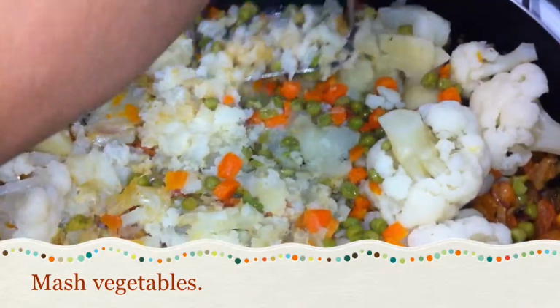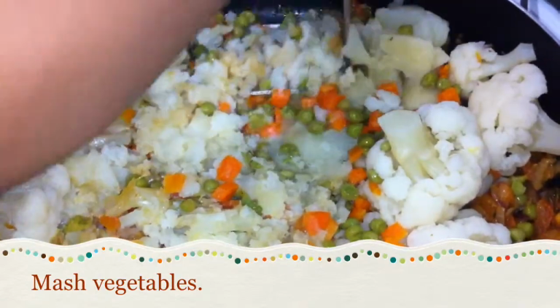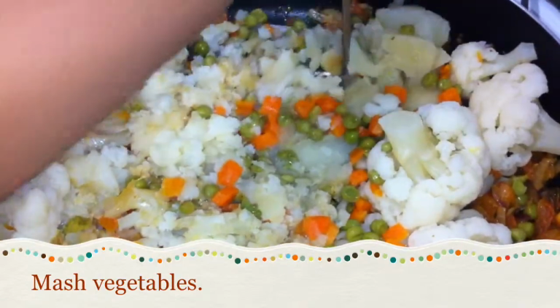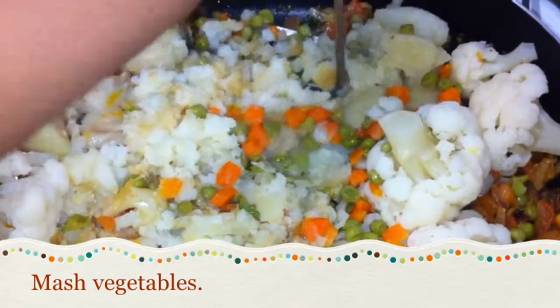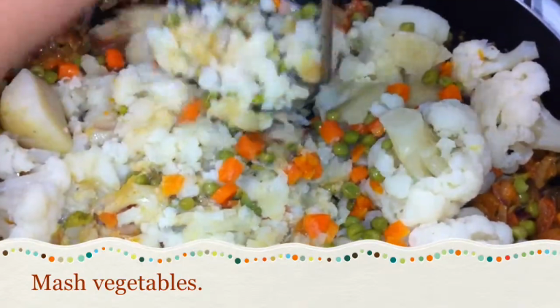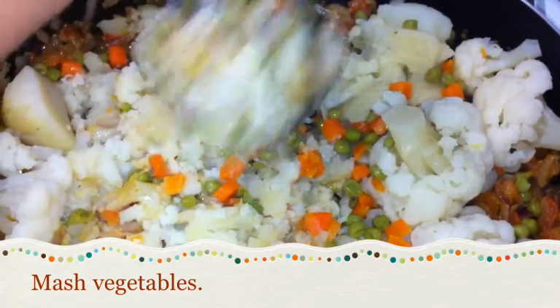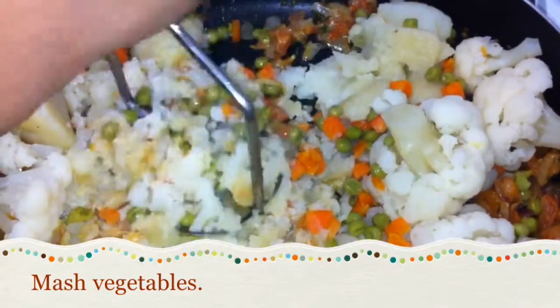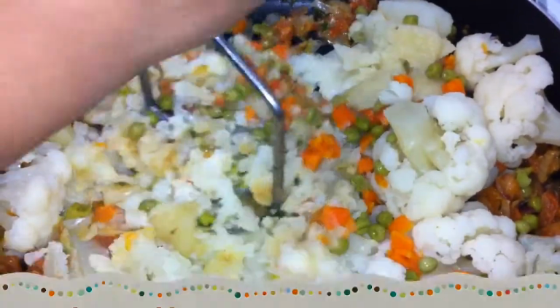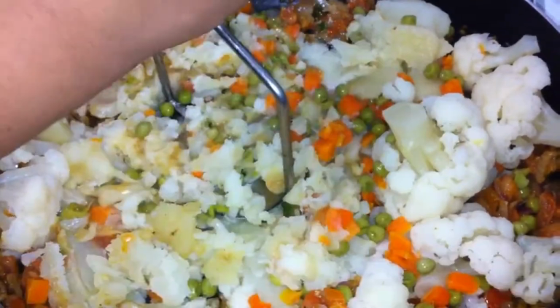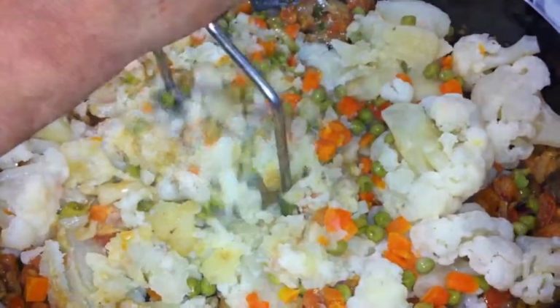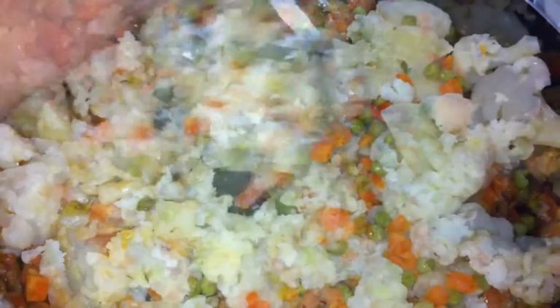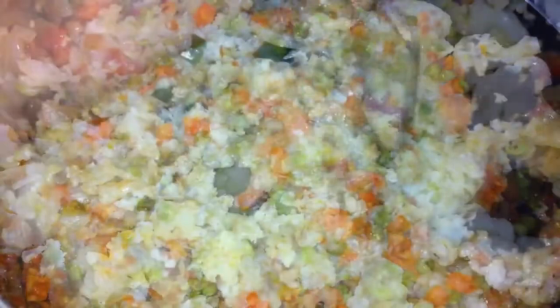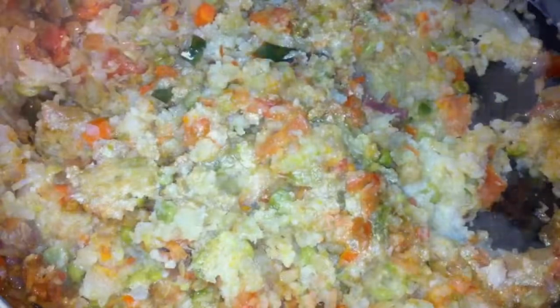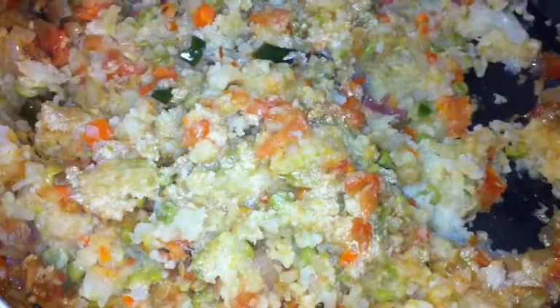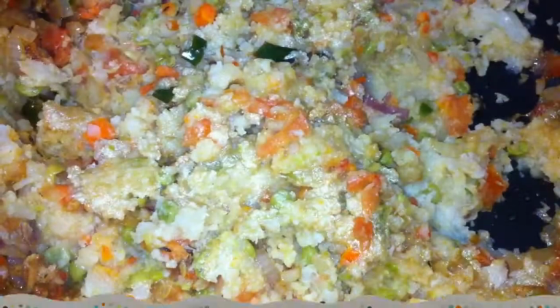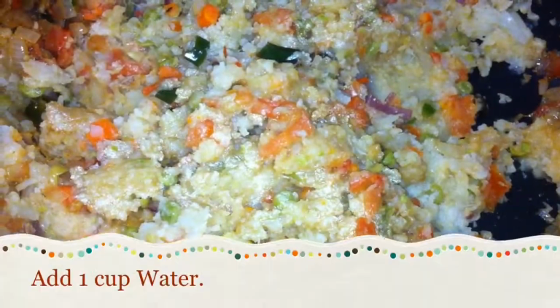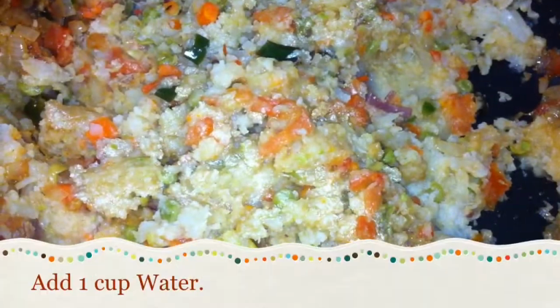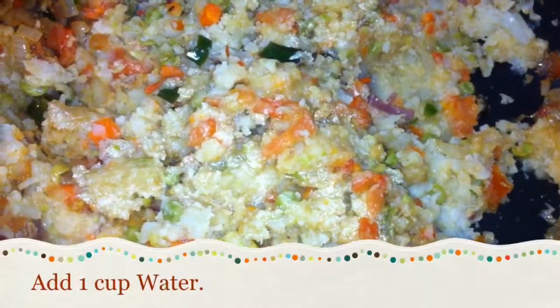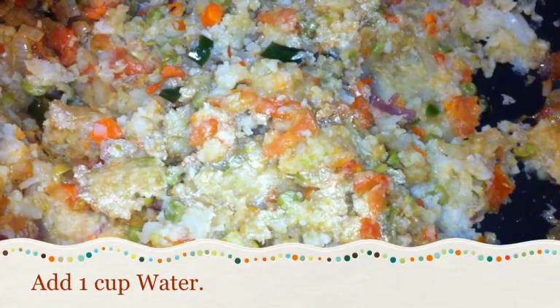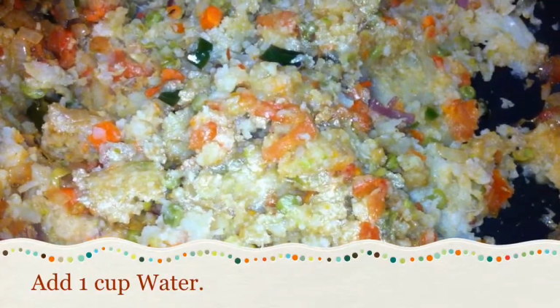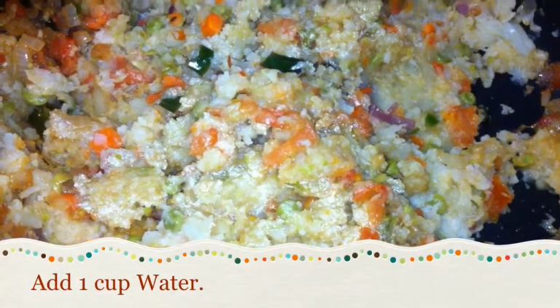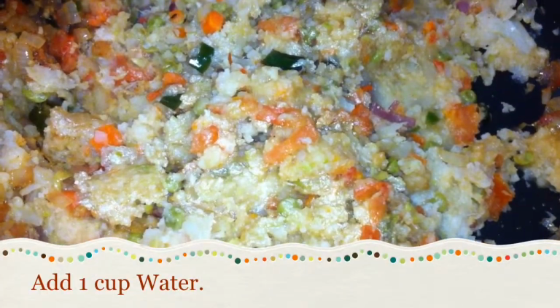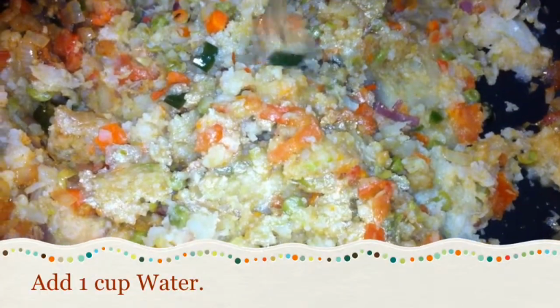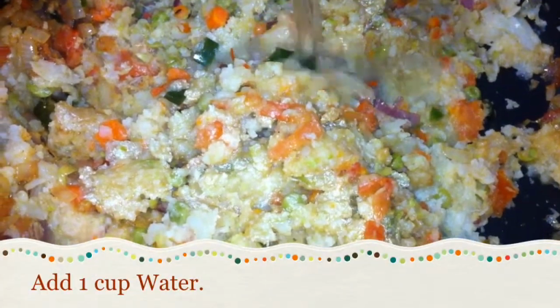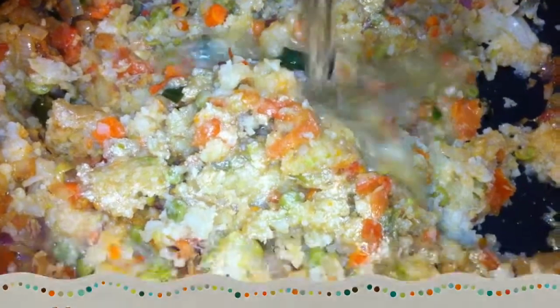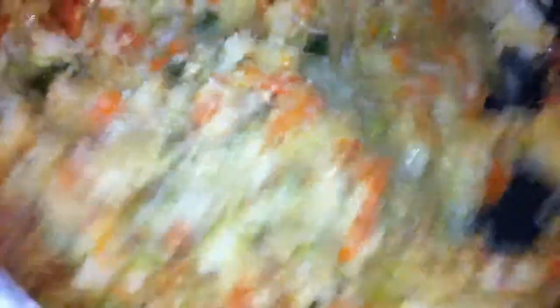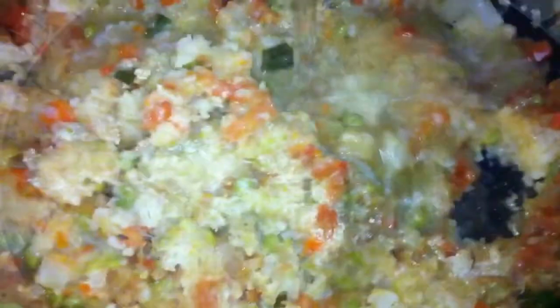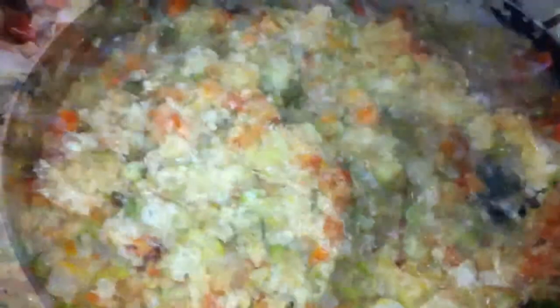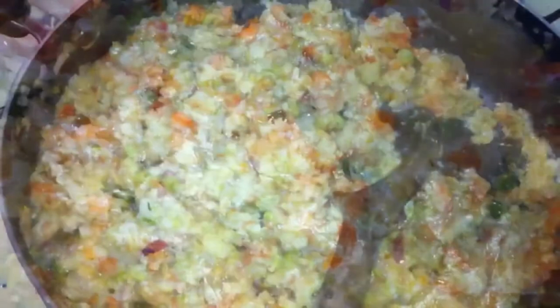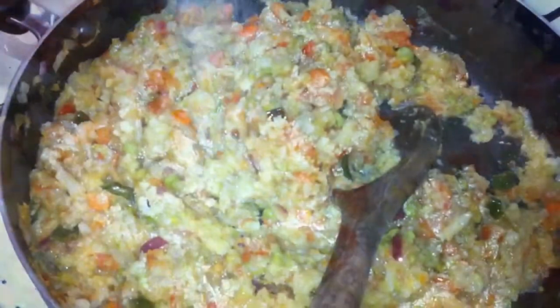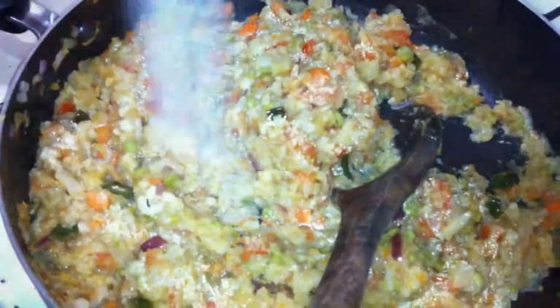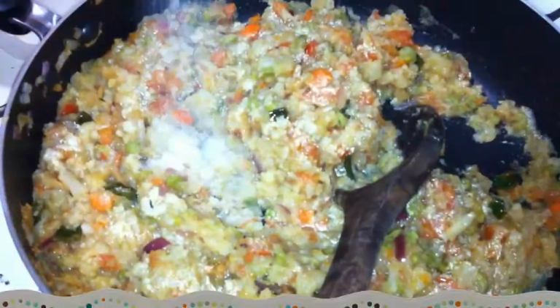And then mix it well. Add a little water to this. Add salt to taste.